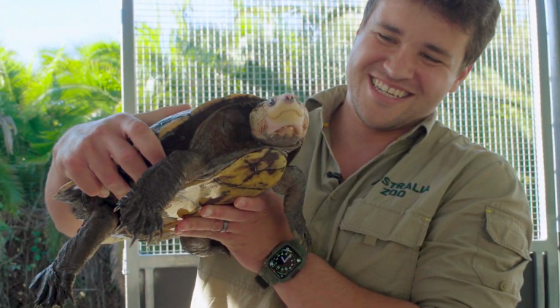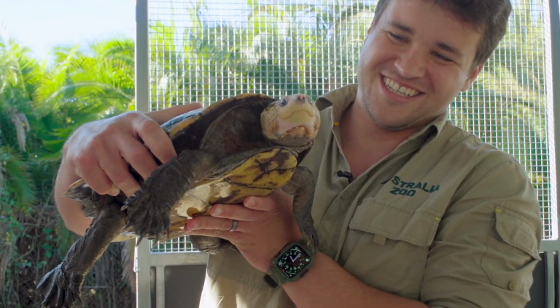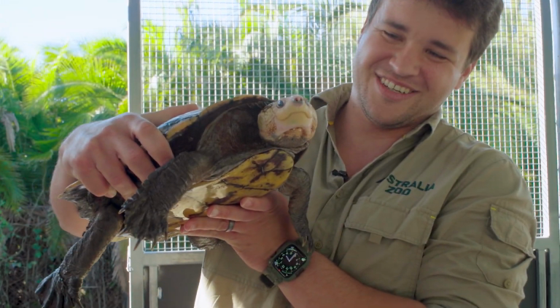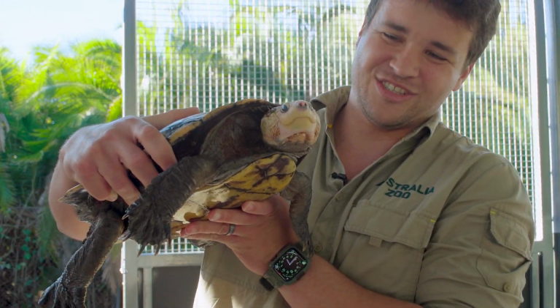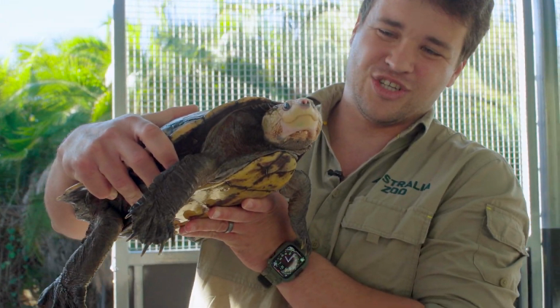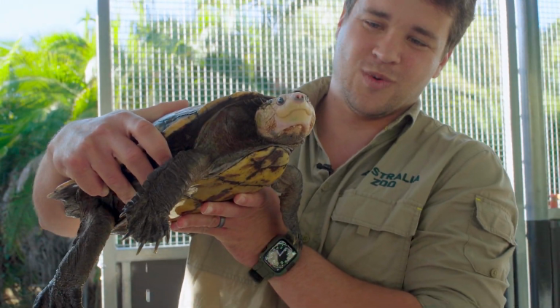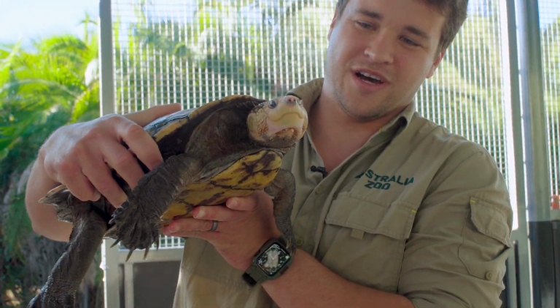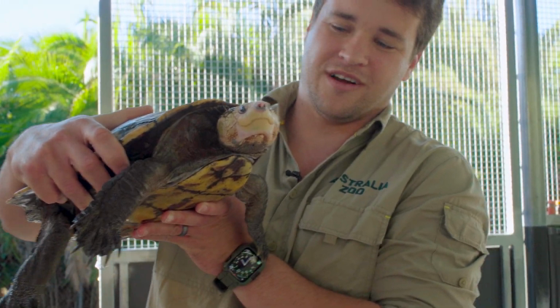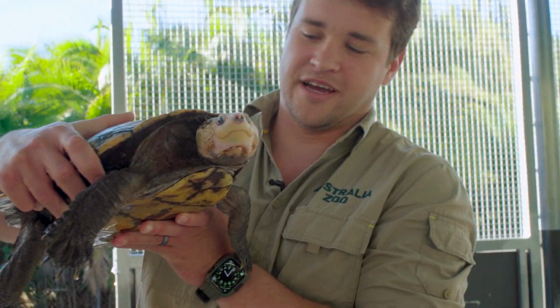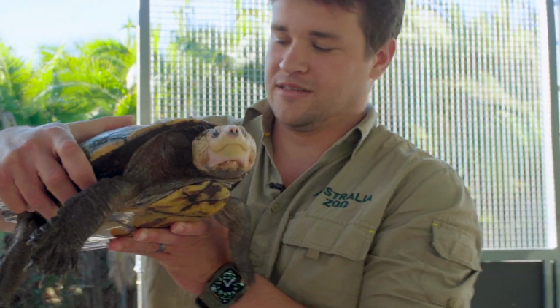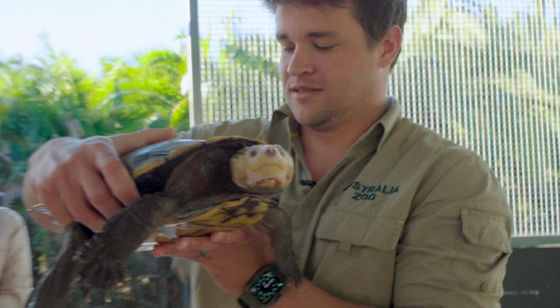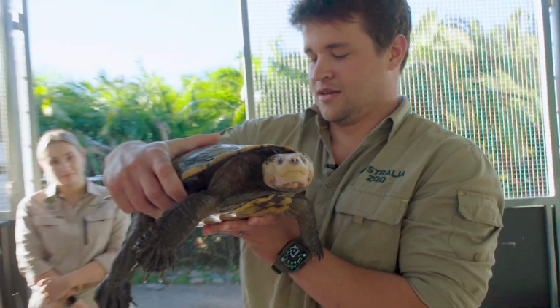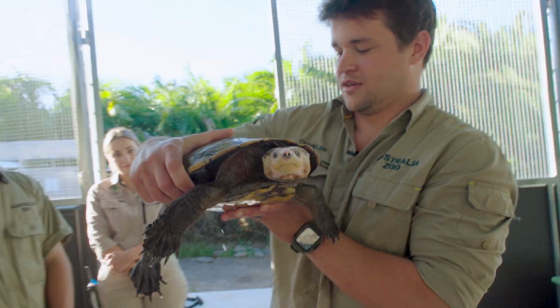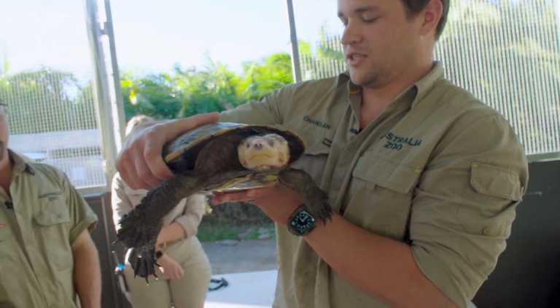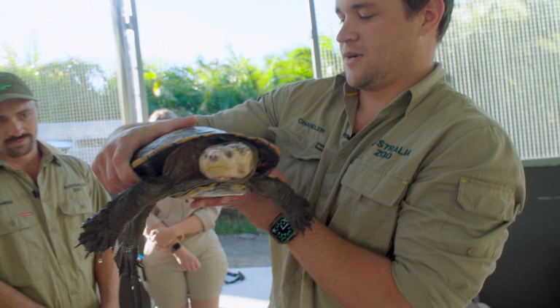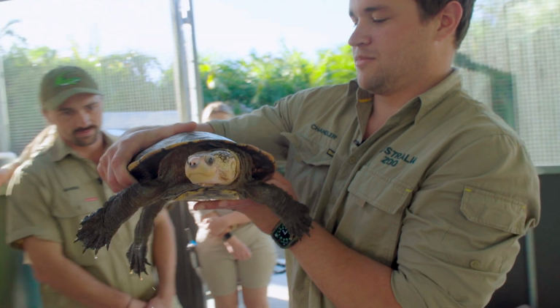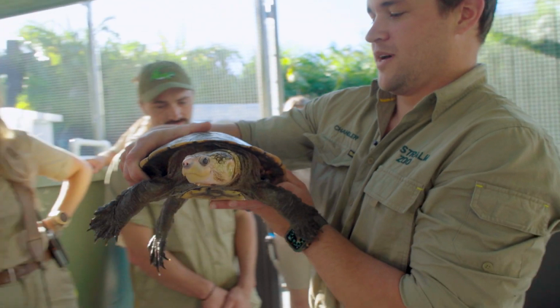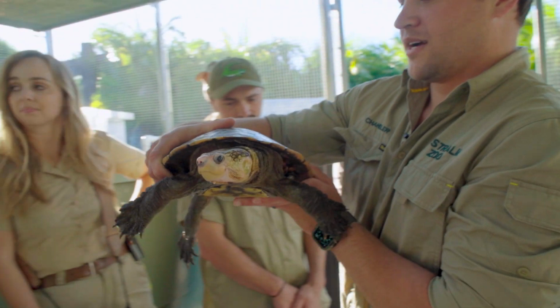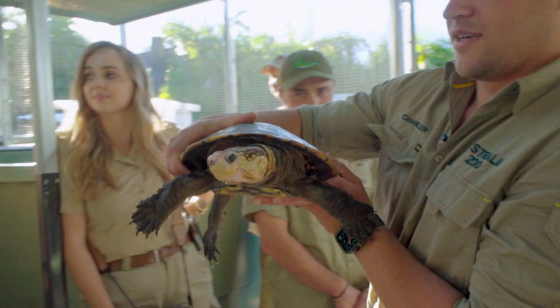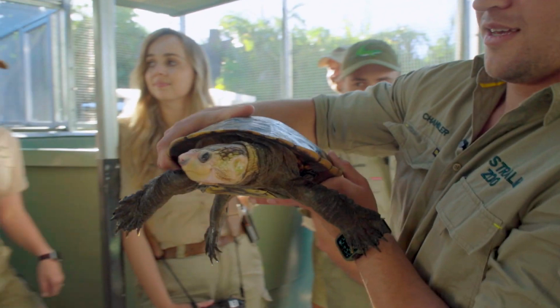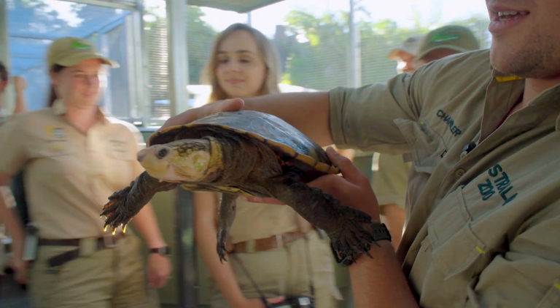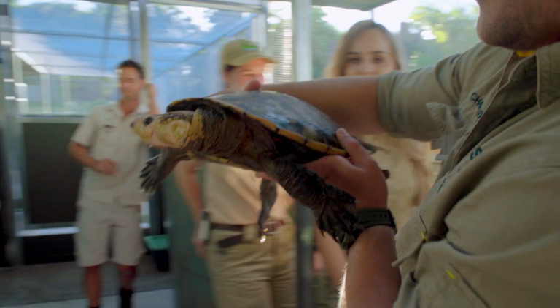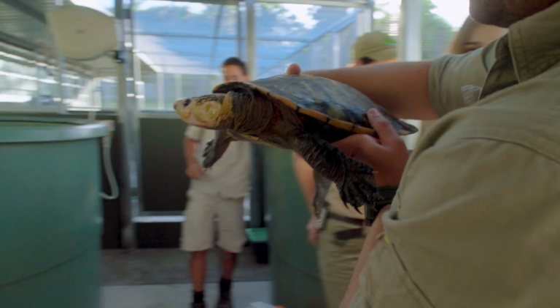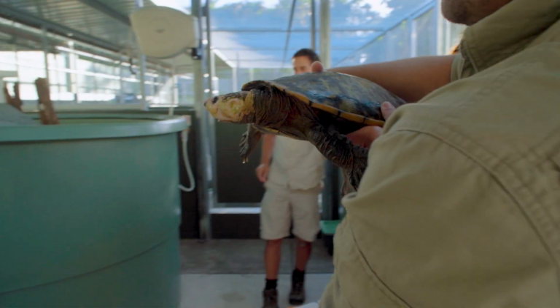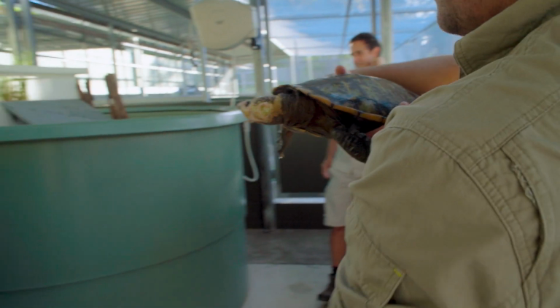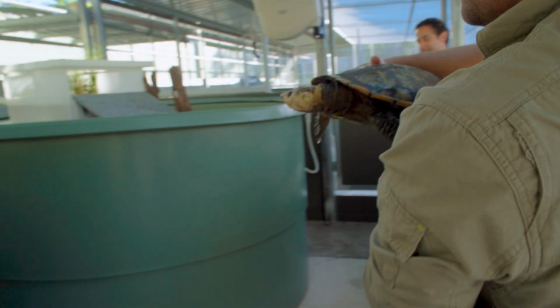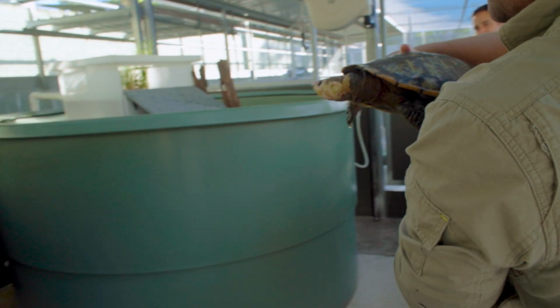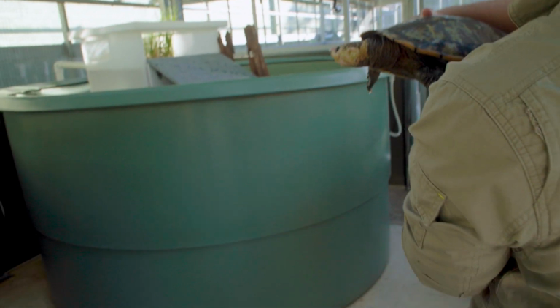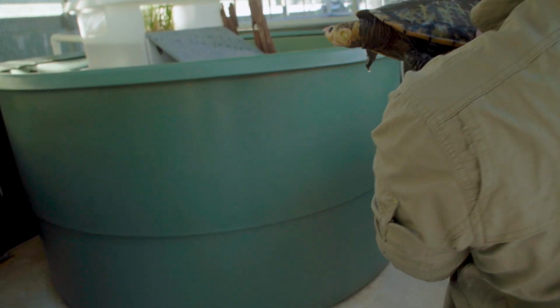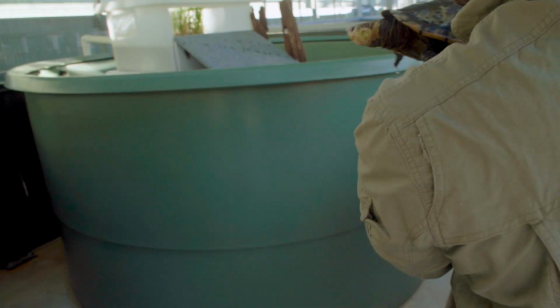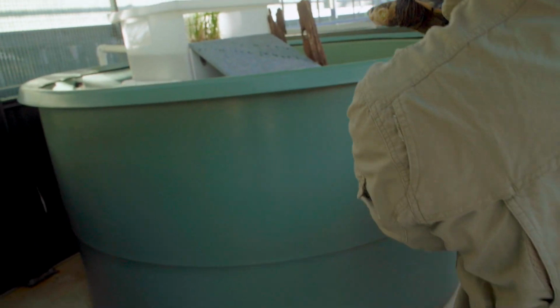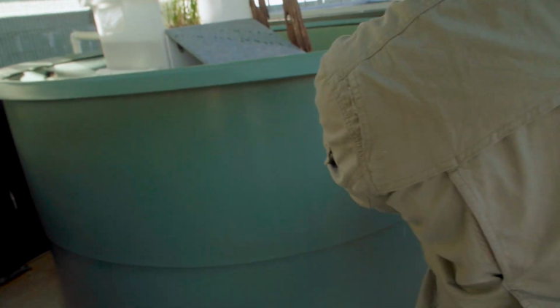You did so well. Let's pop you back and grow some little baby turtle eggs.